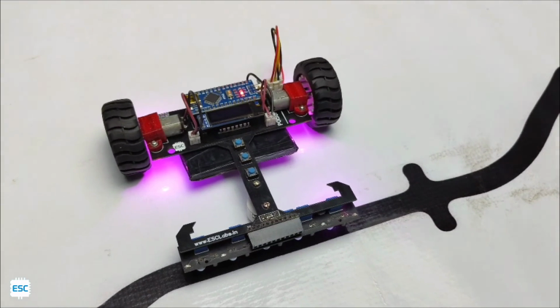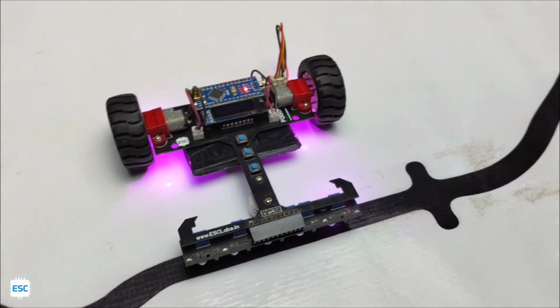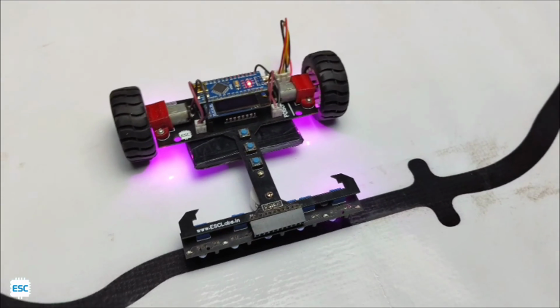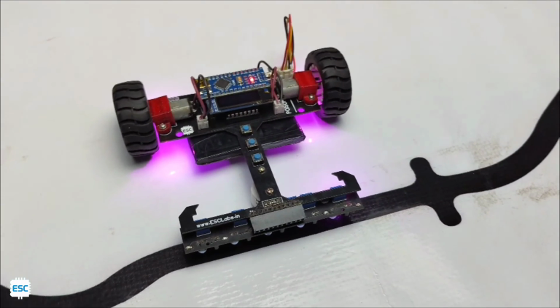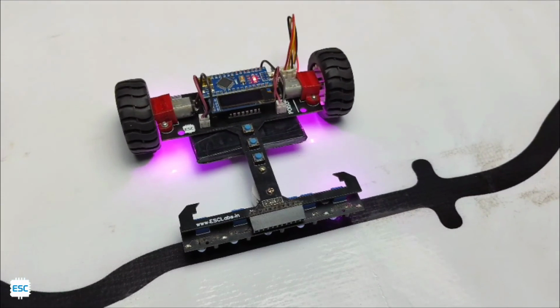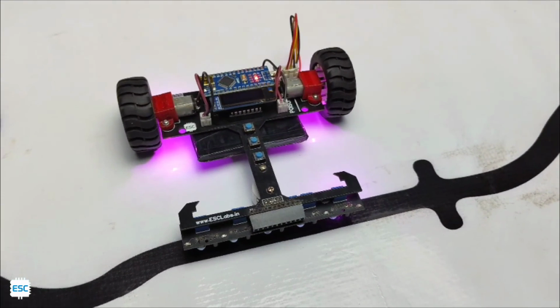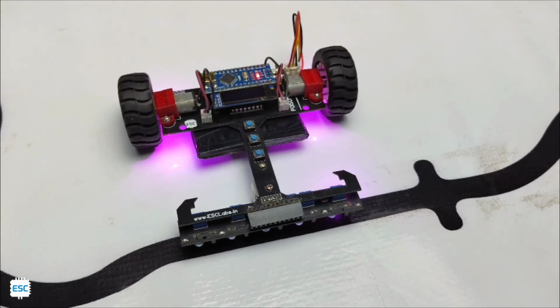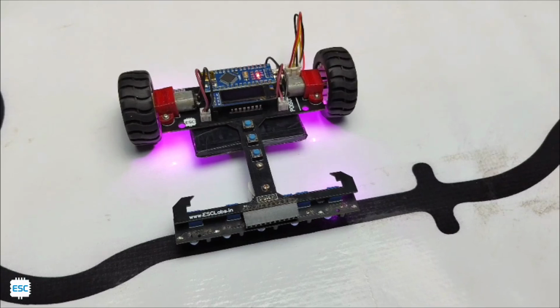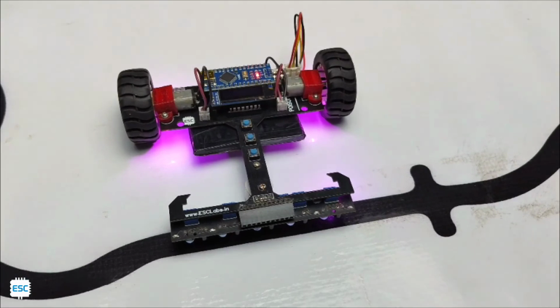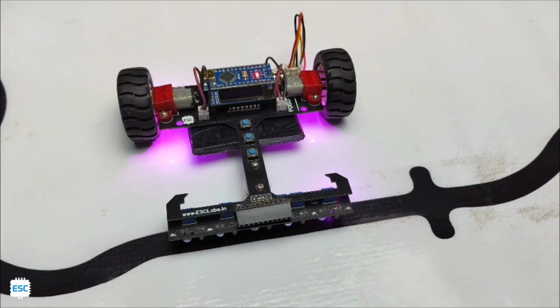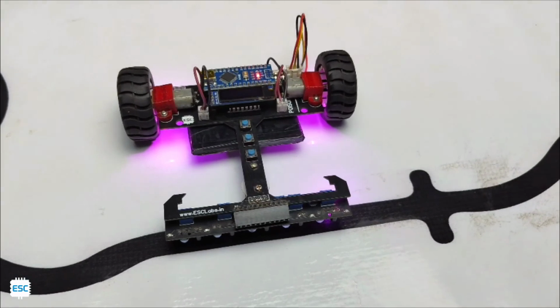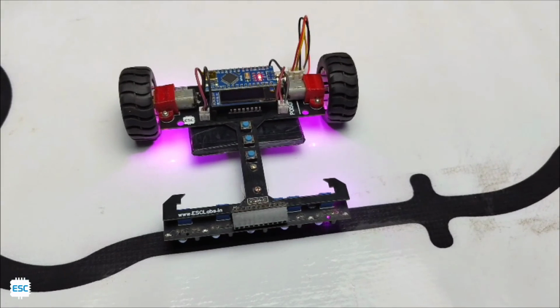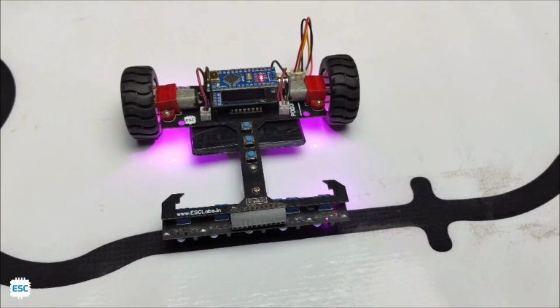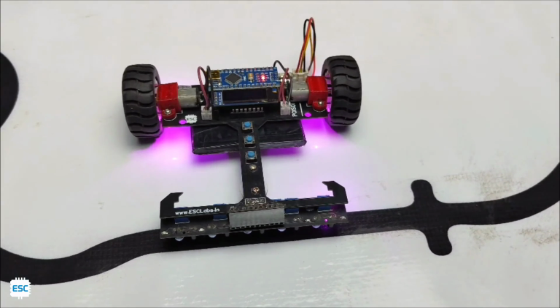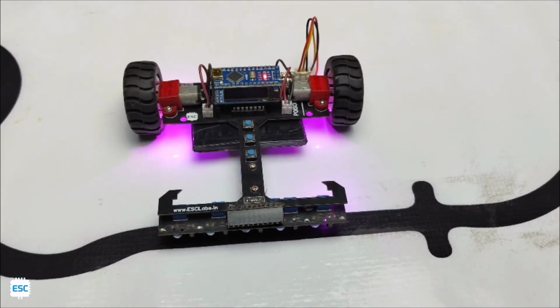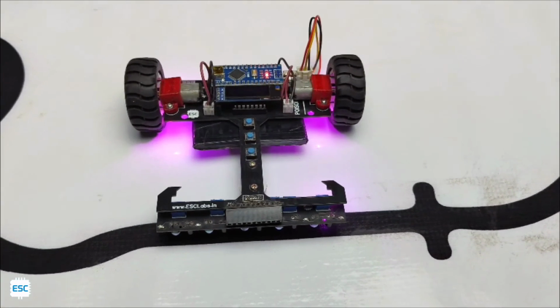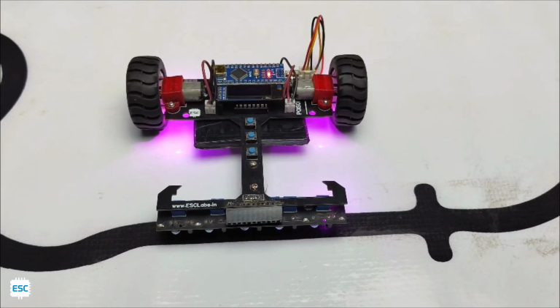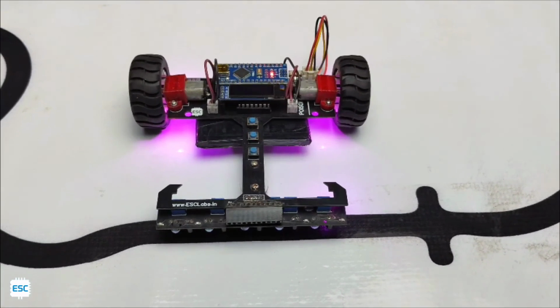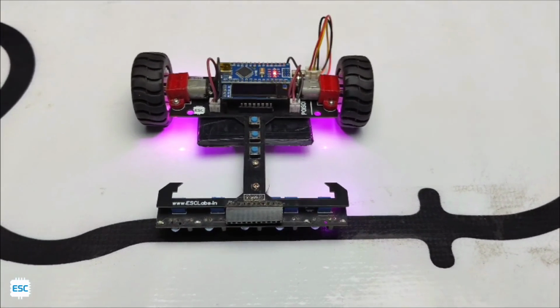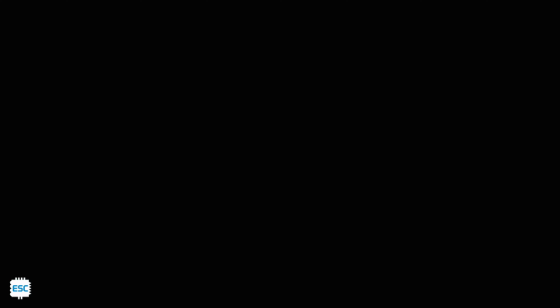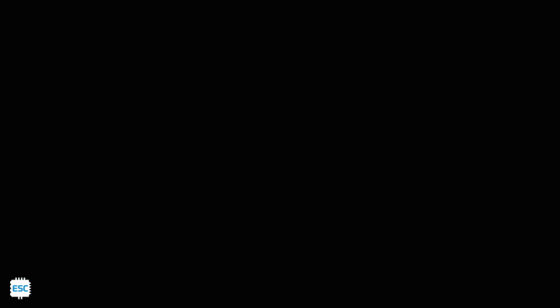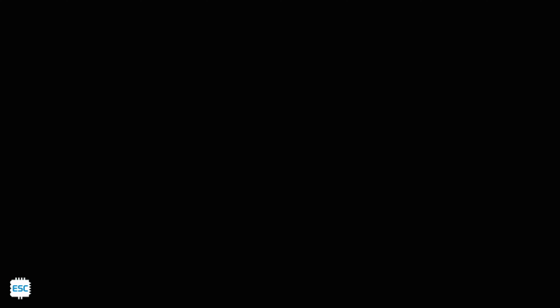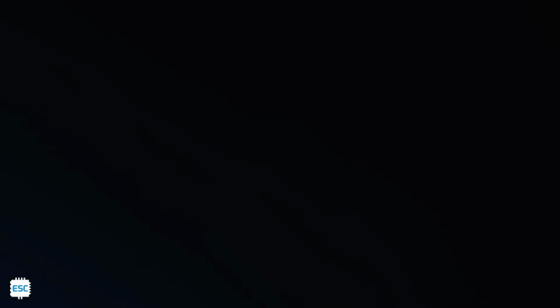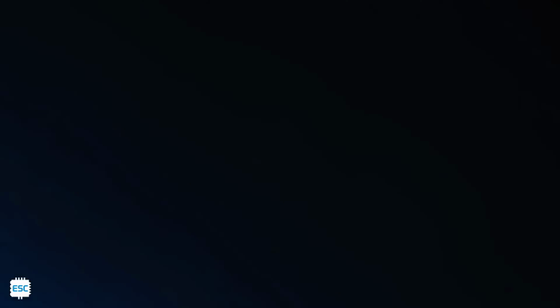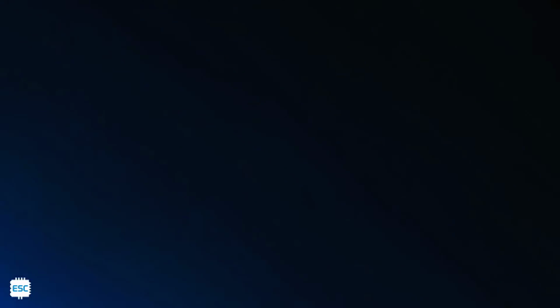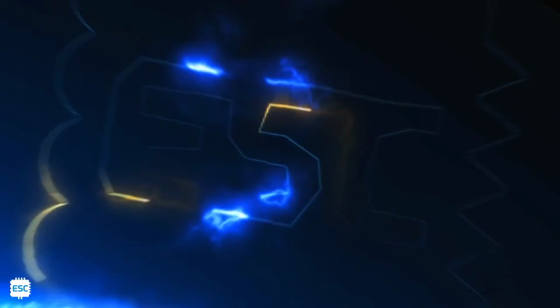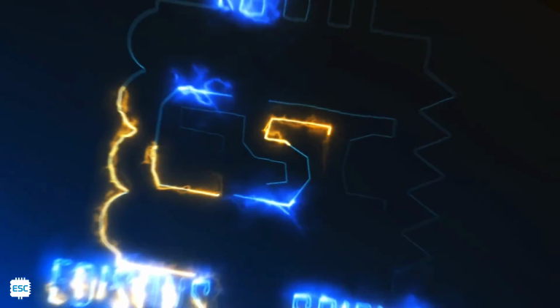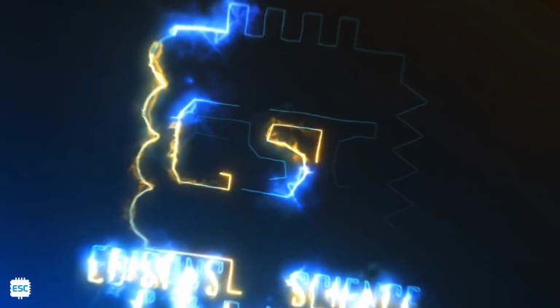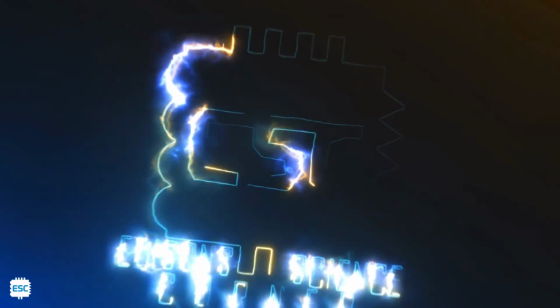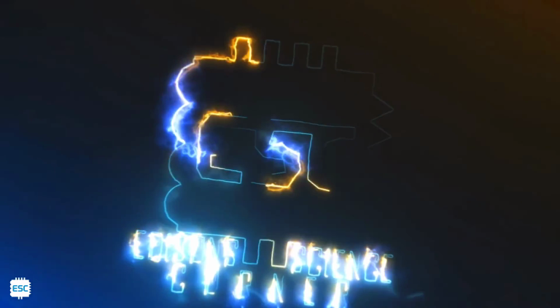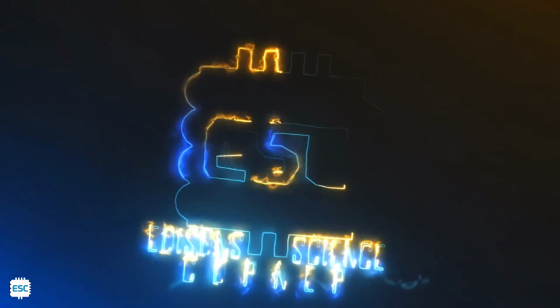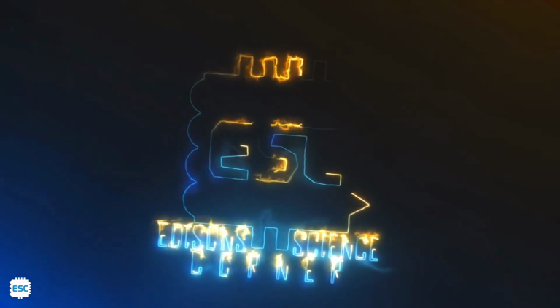So in this video series, I am going to show you how to make a simple PID line follower robot. Now let's get started.